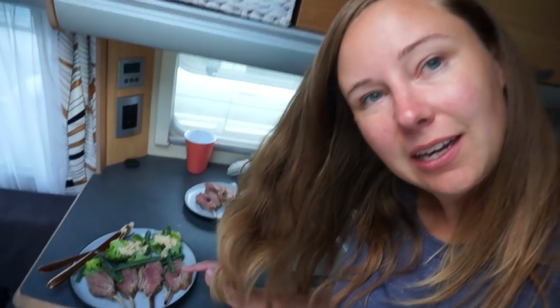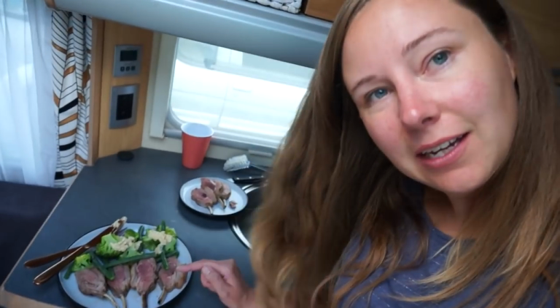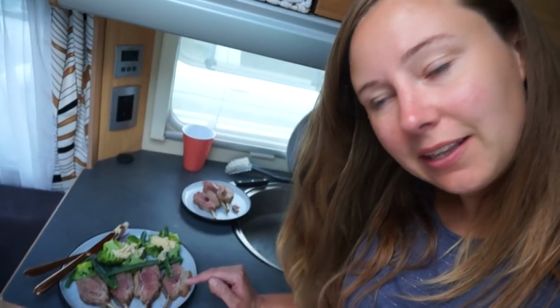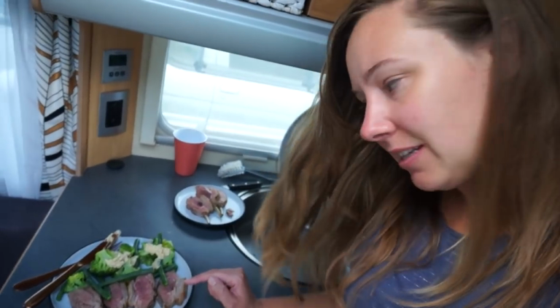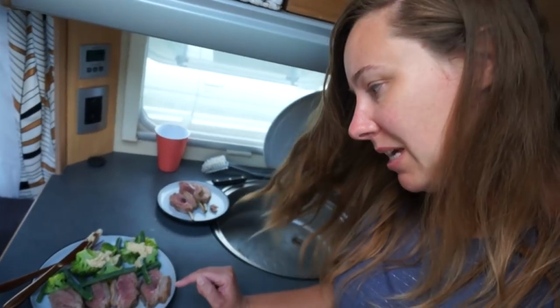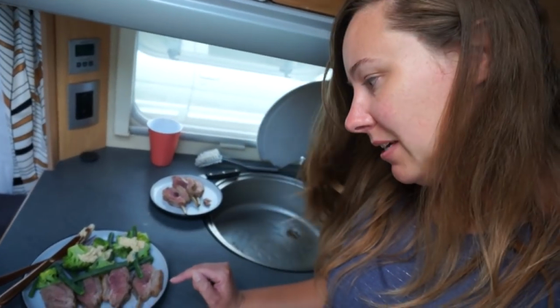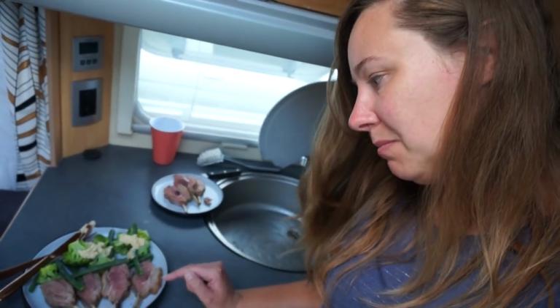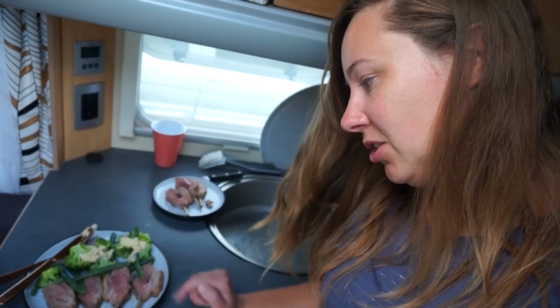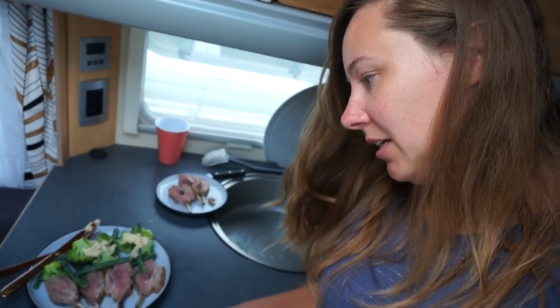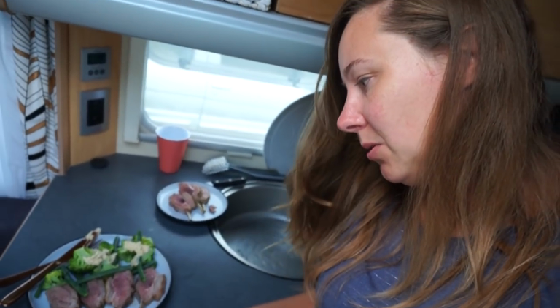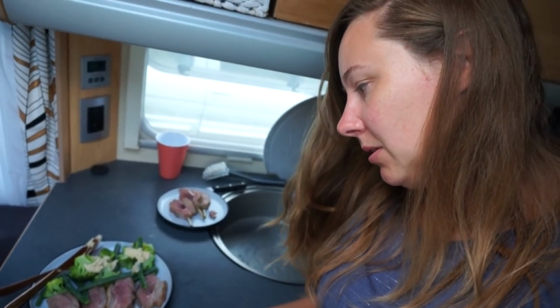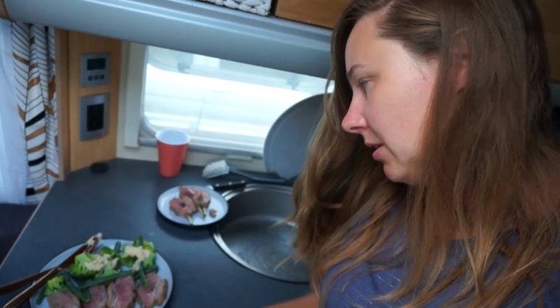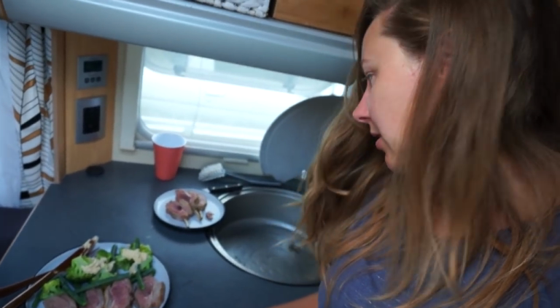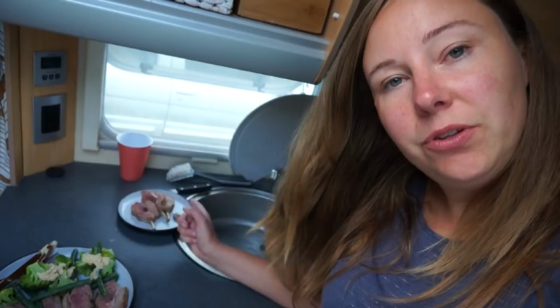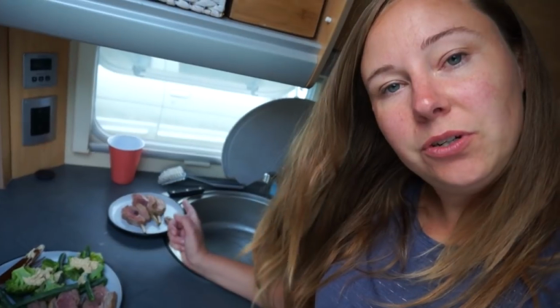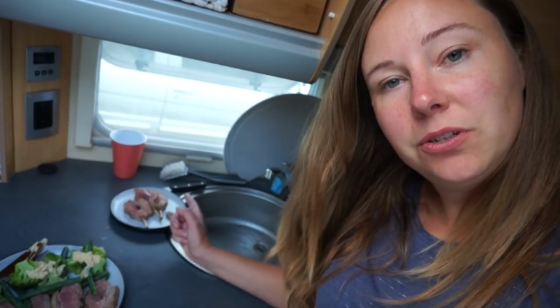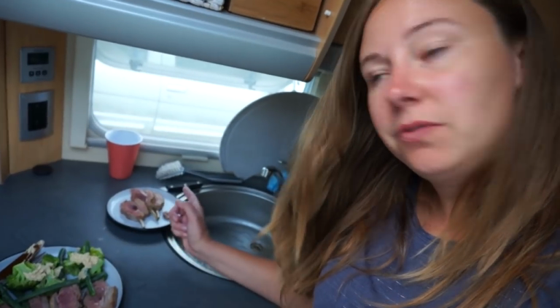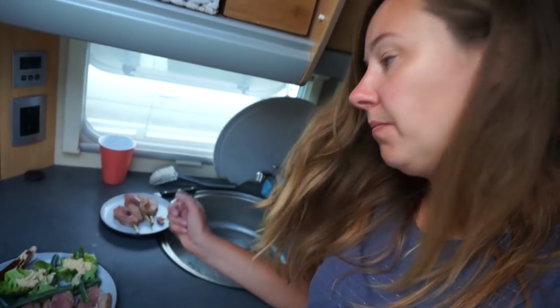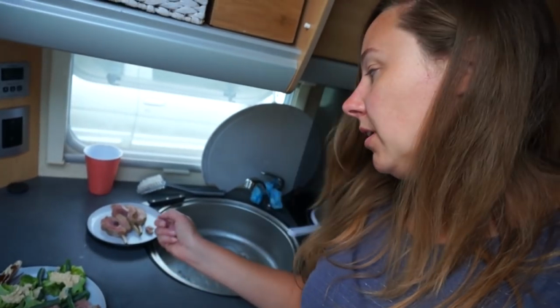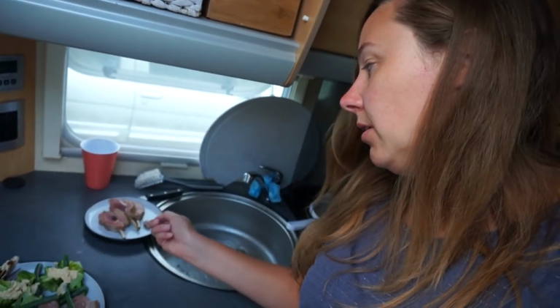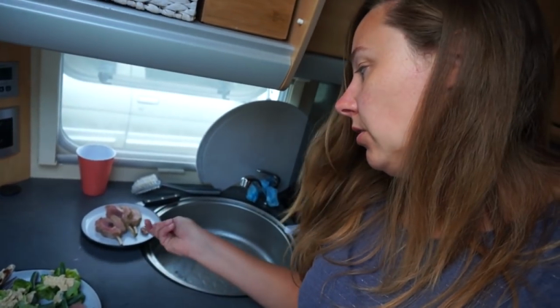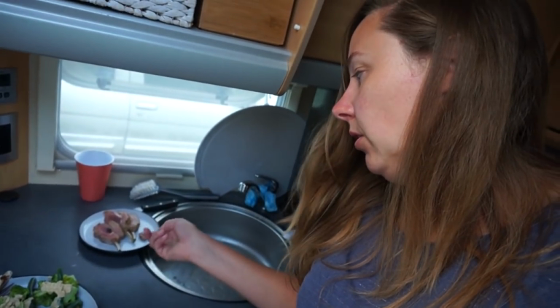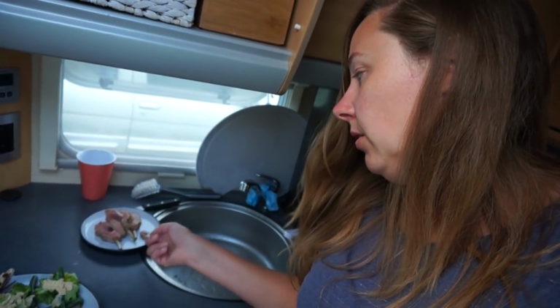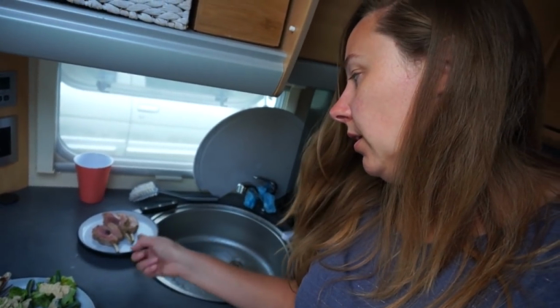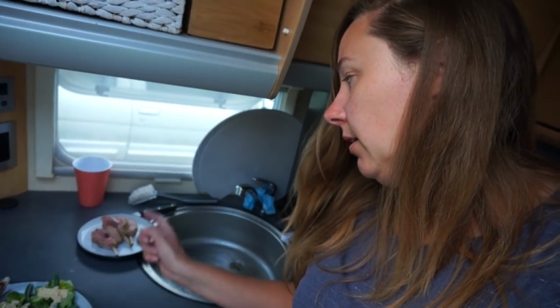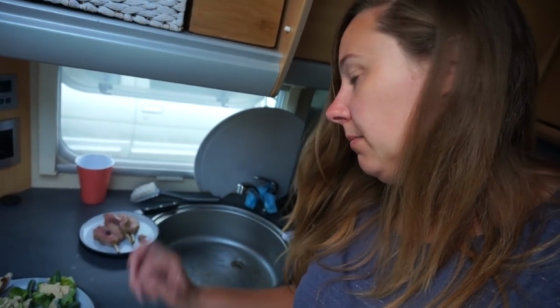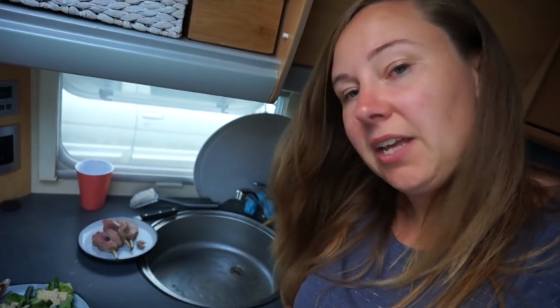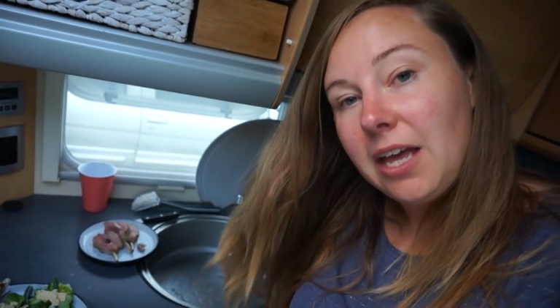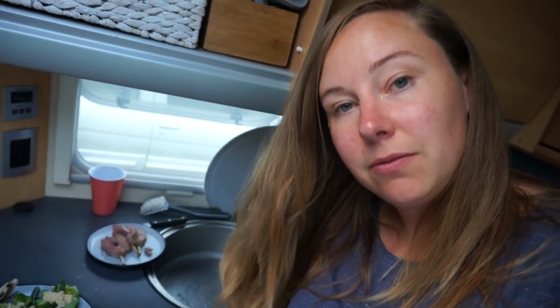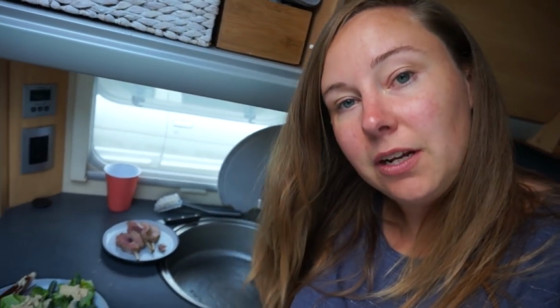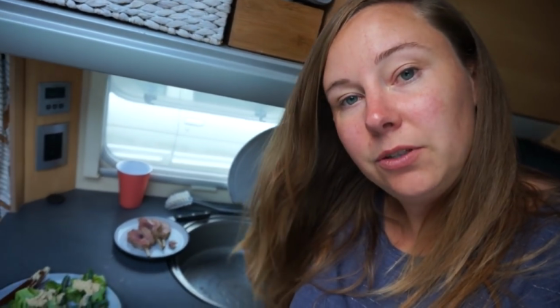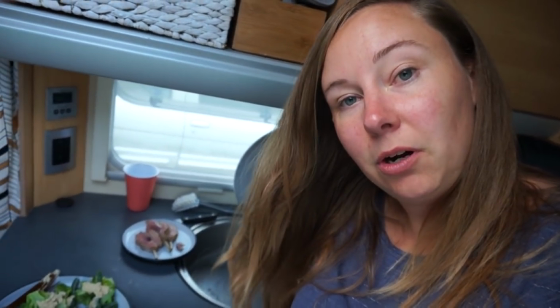I think it's maybe a smidgen undercooked. The joys of solo cooking. I have enough for tomorrow though.